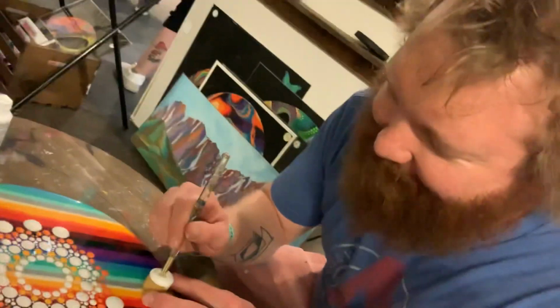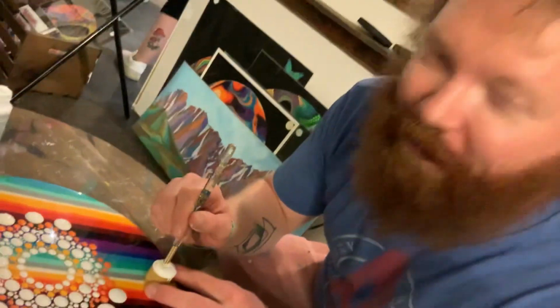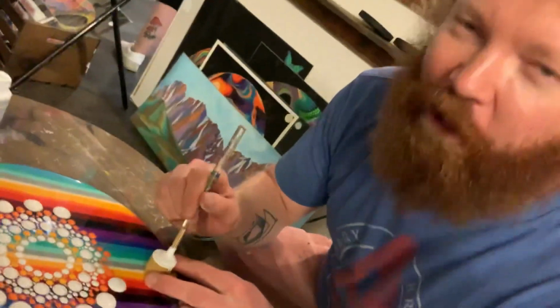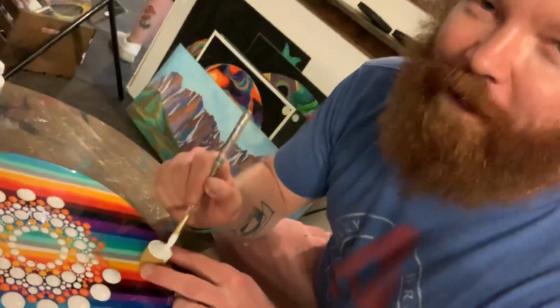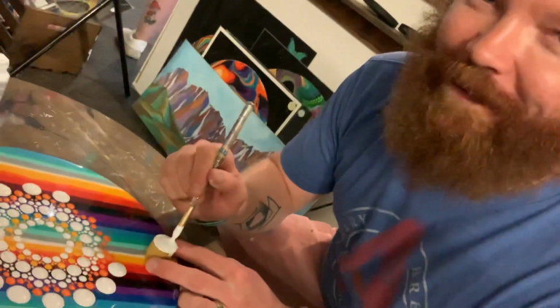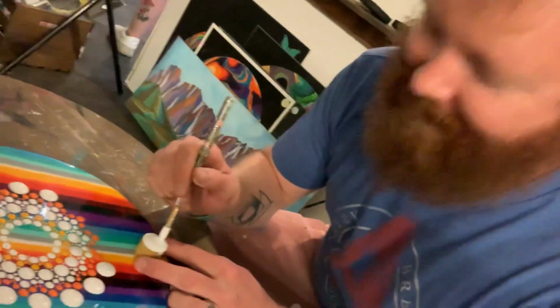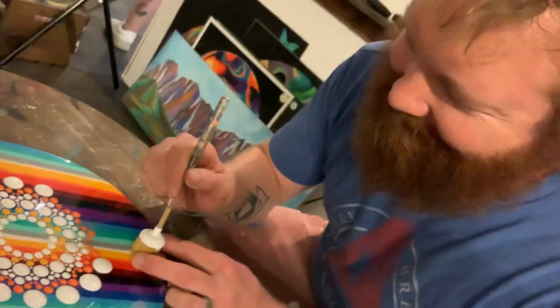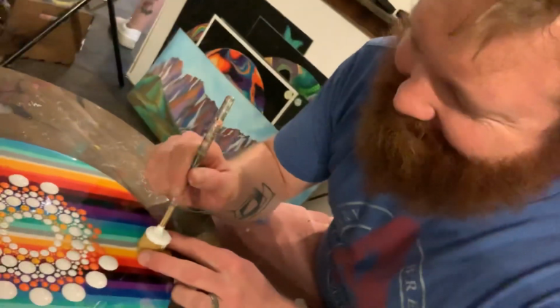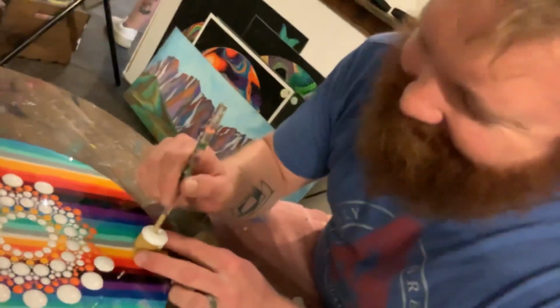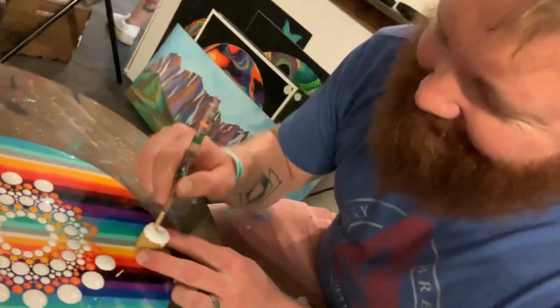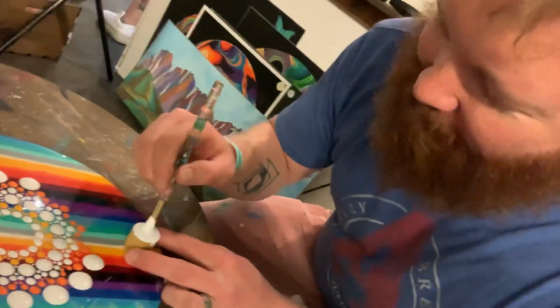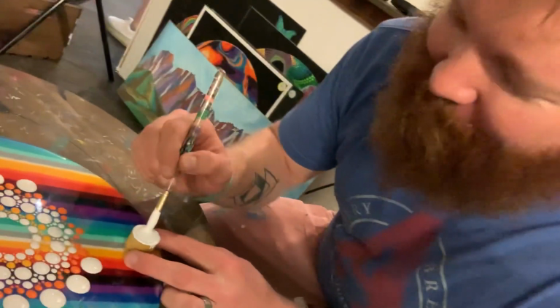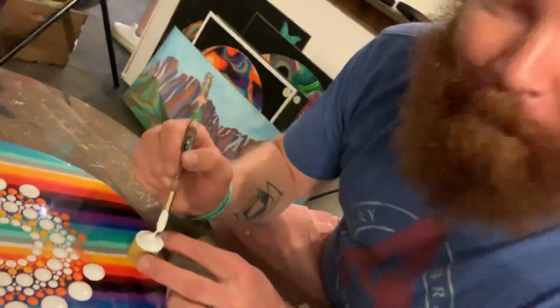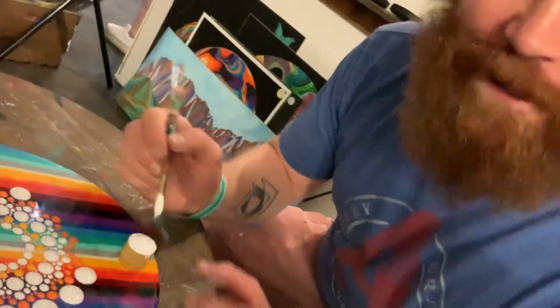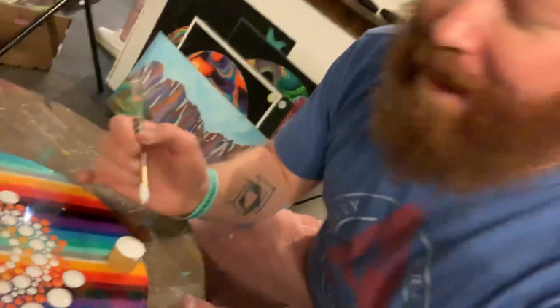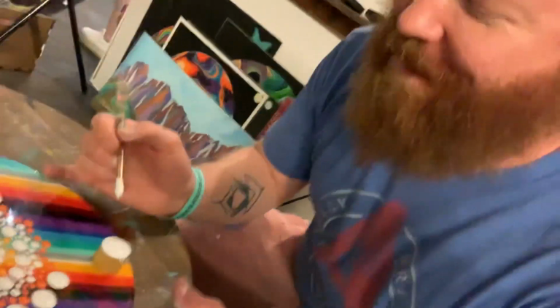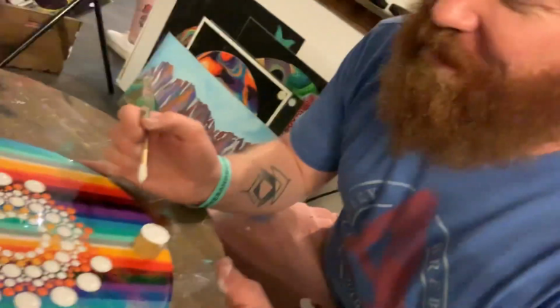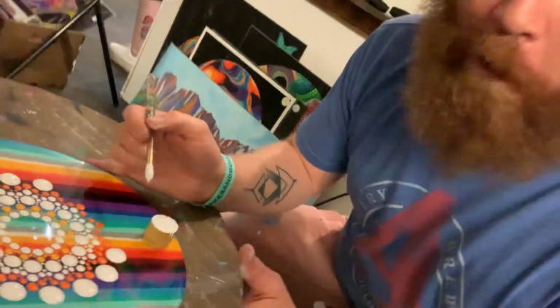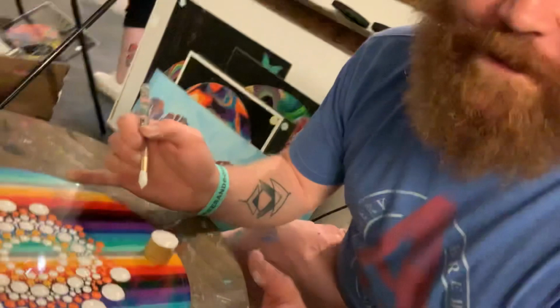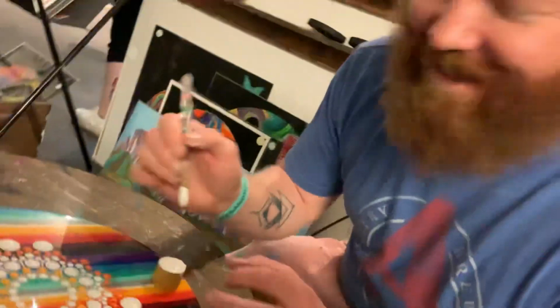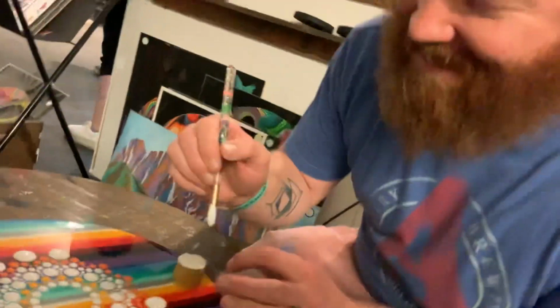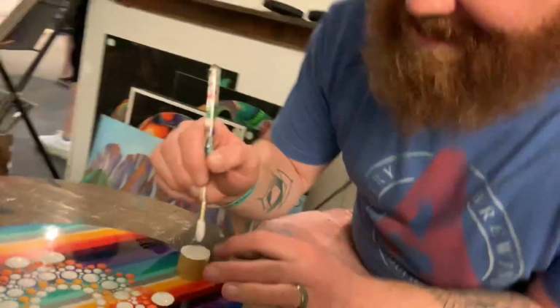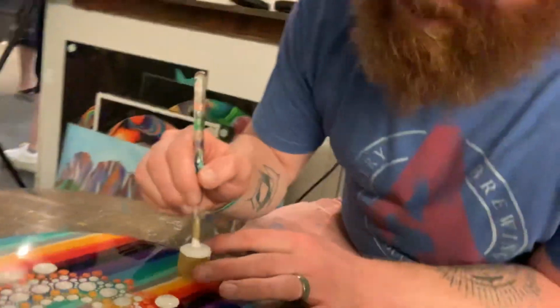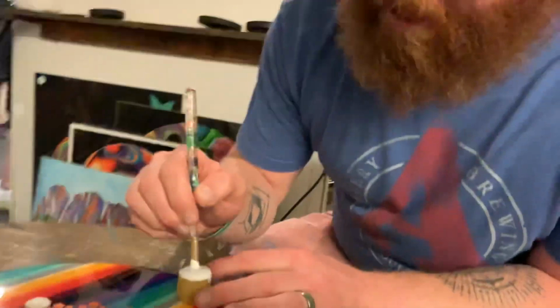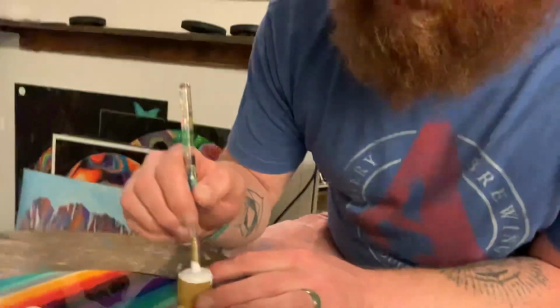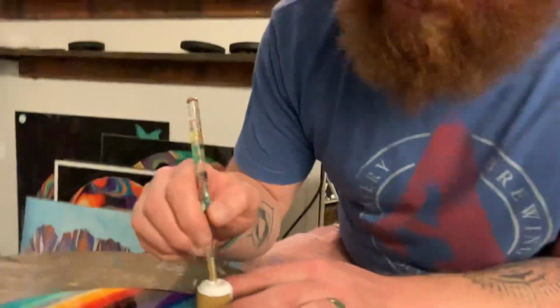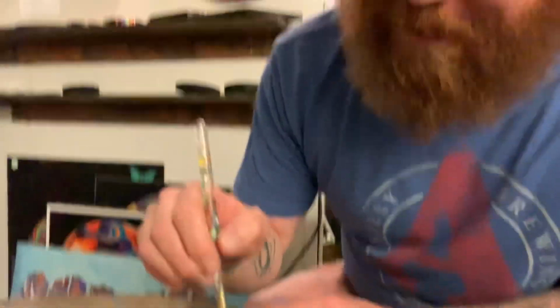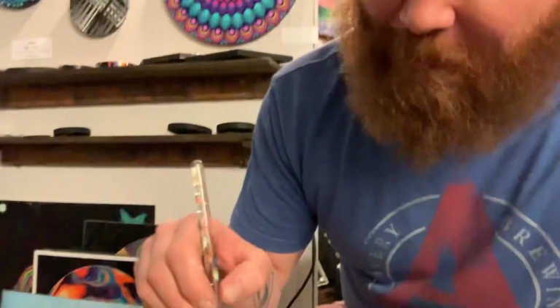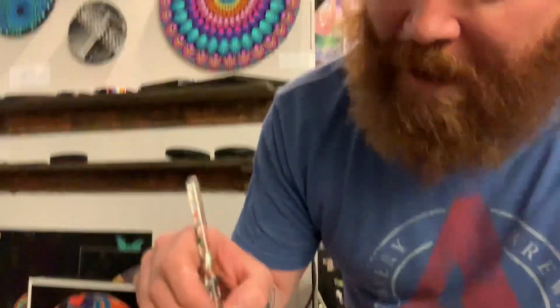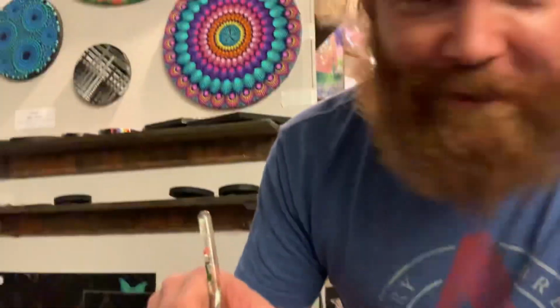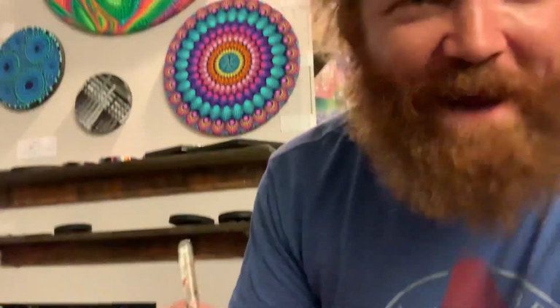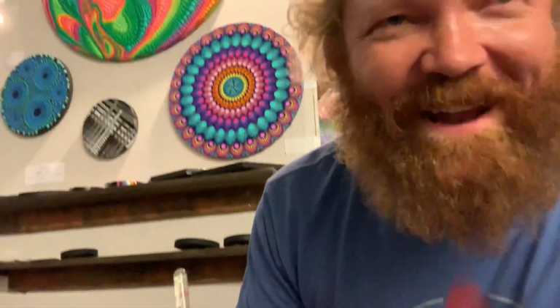What's going on, man? Oh, not much, man. Just enjoying this awesome evening, painting some dots.